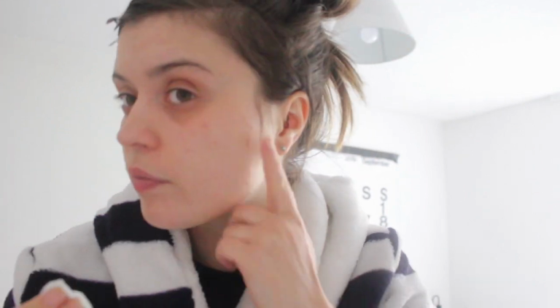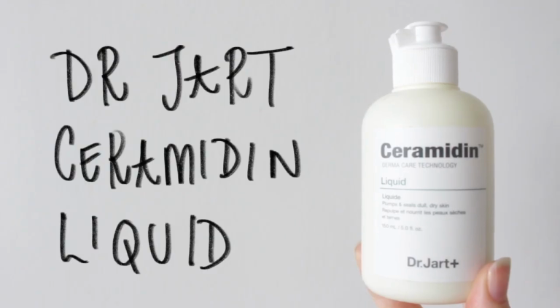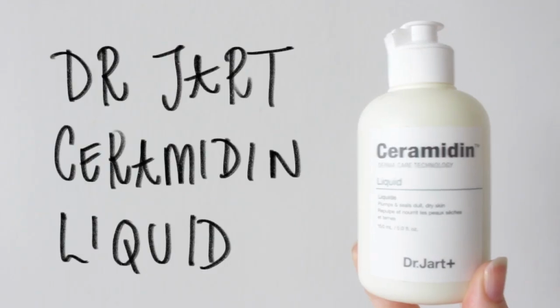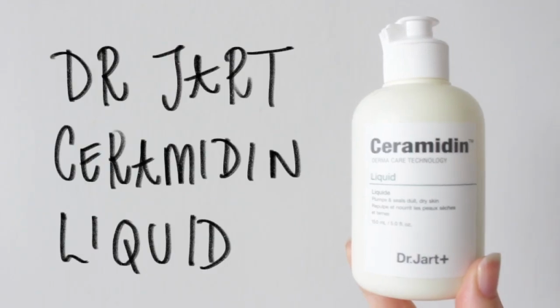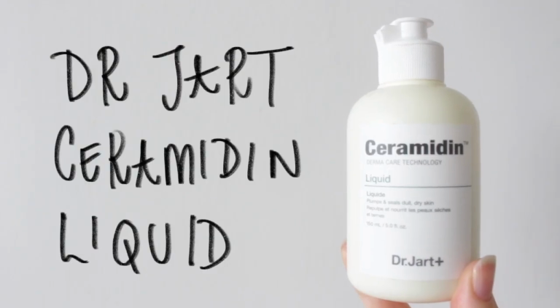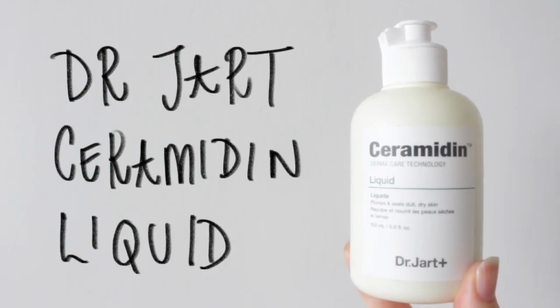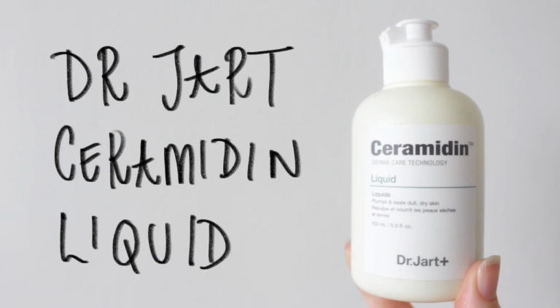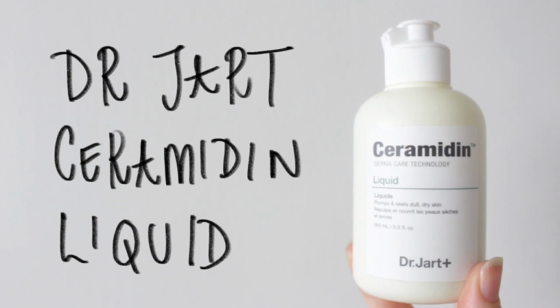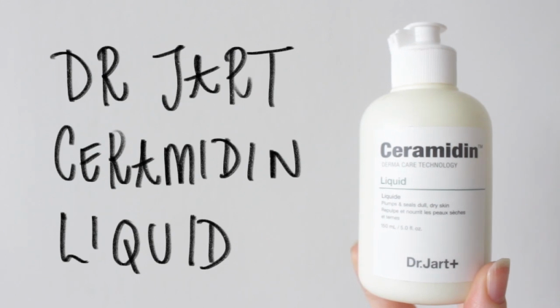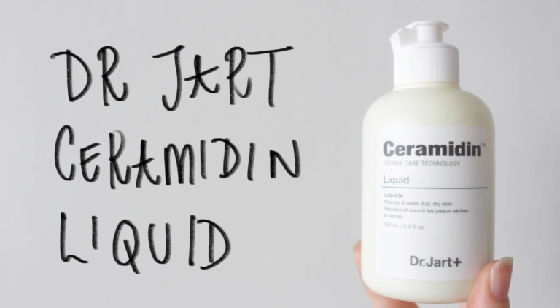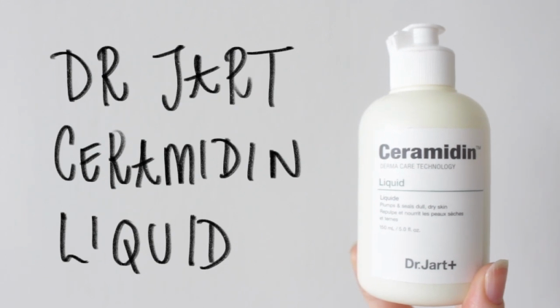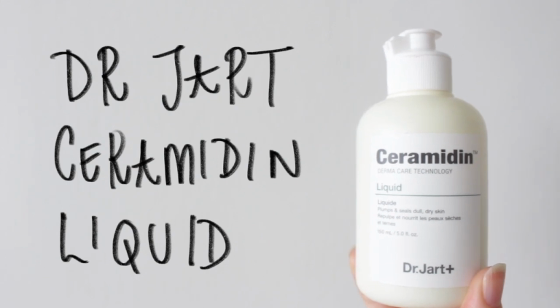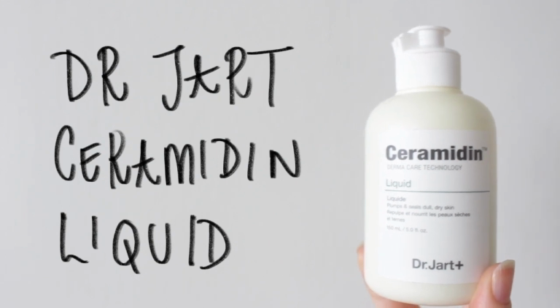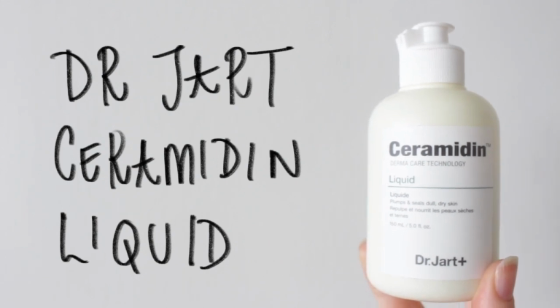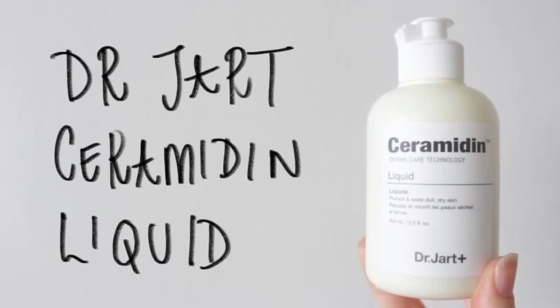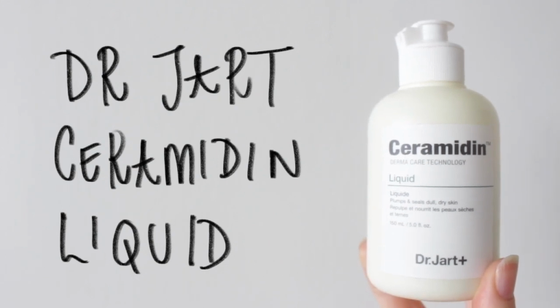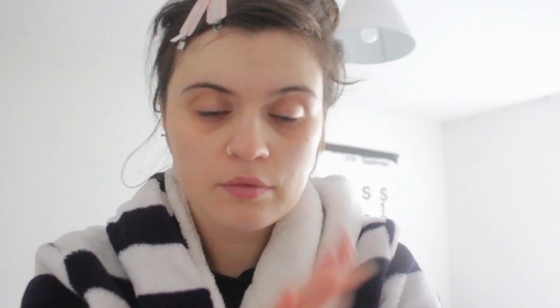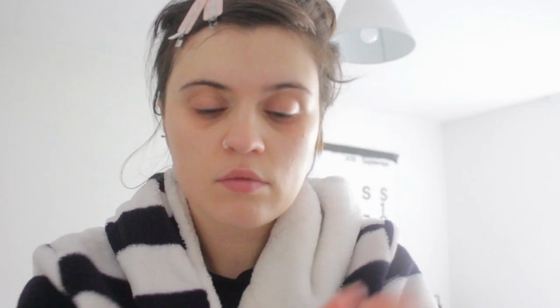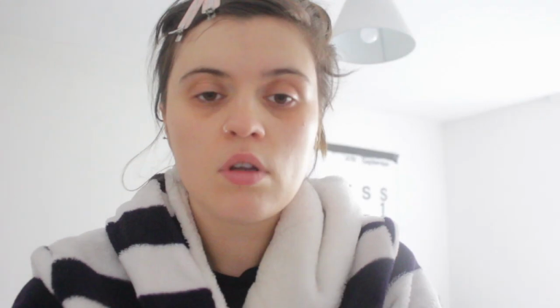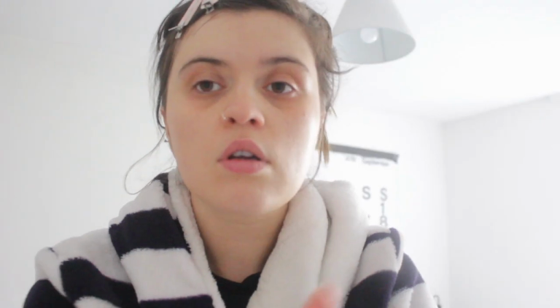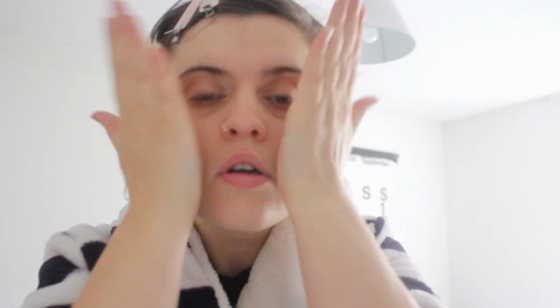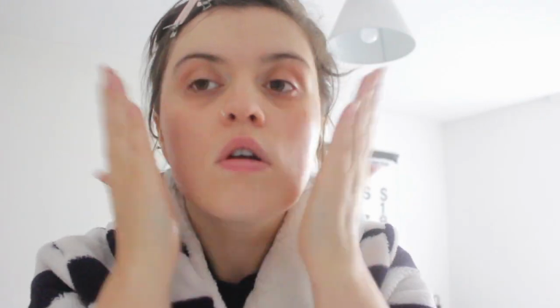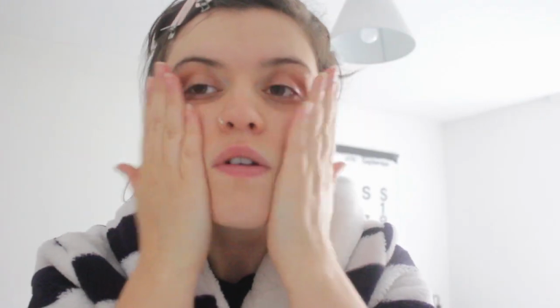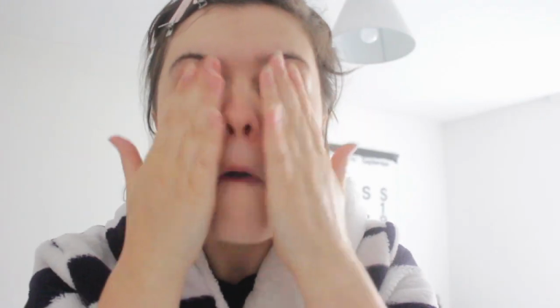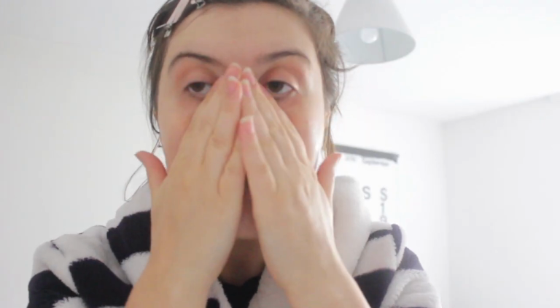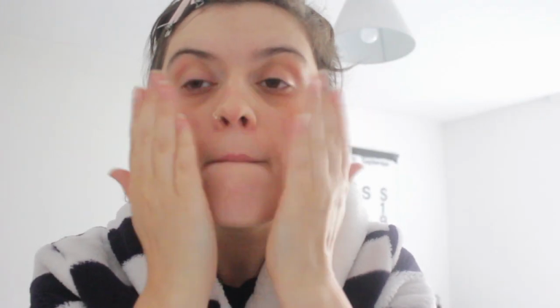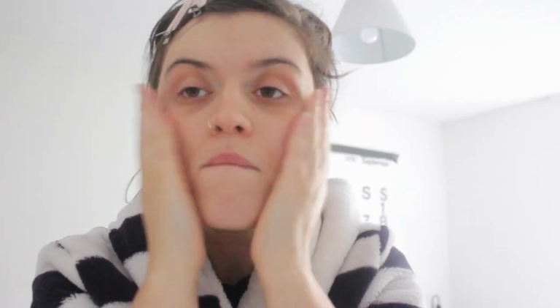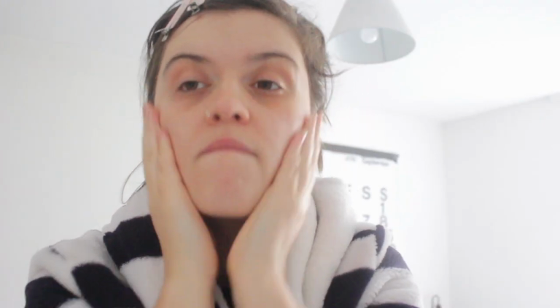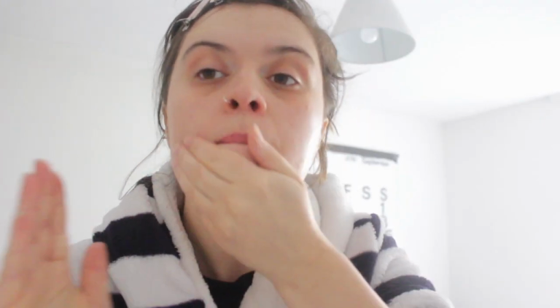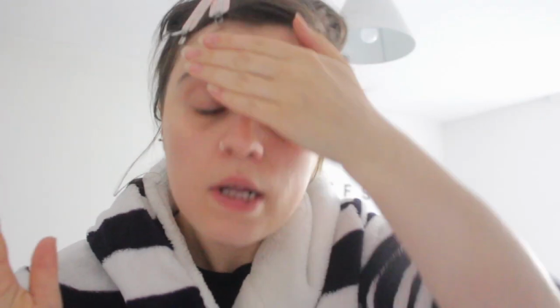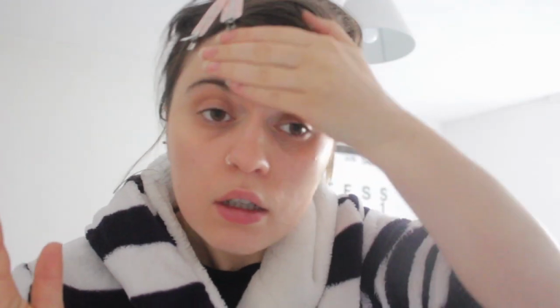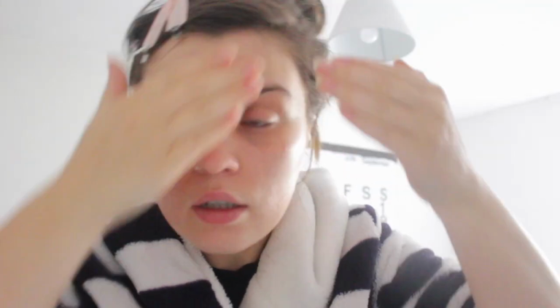To plump up my skin, I like to use the Dr. Jart Ceramidin Liquid. I find this is really nice underneath makeup.